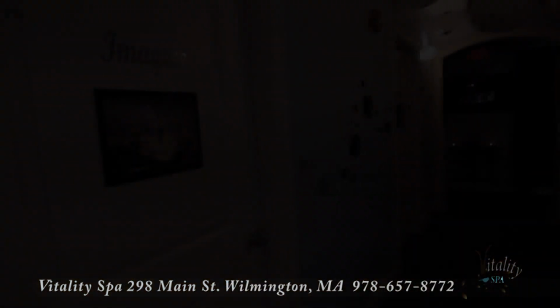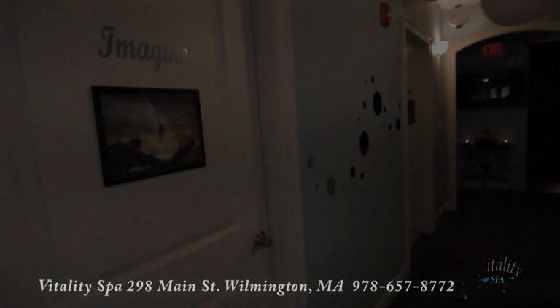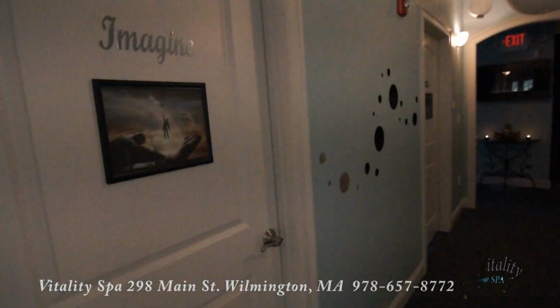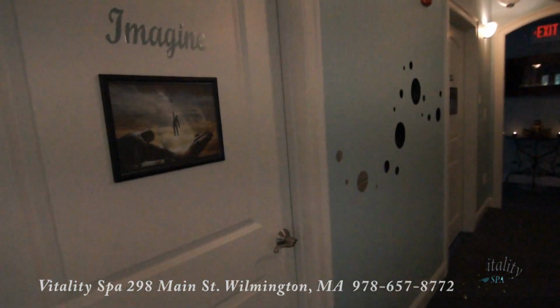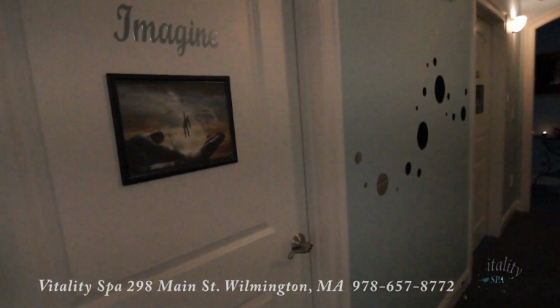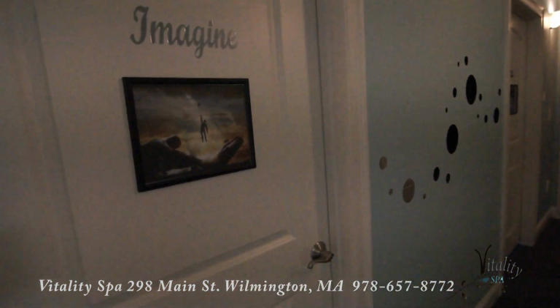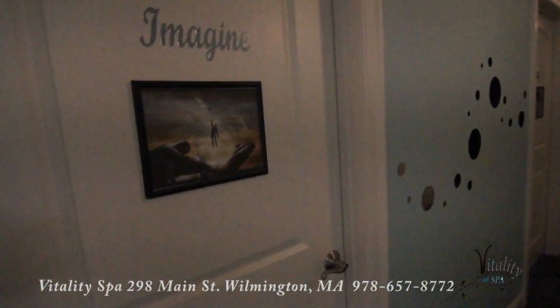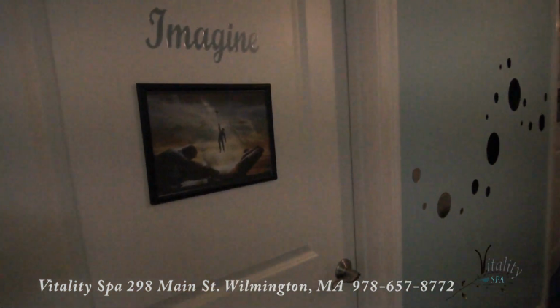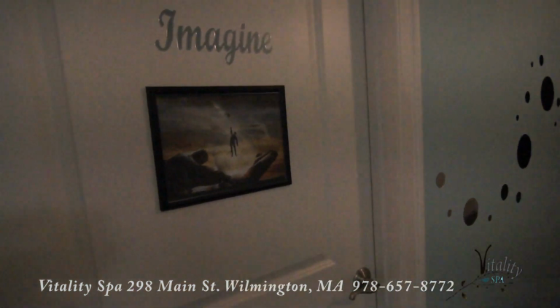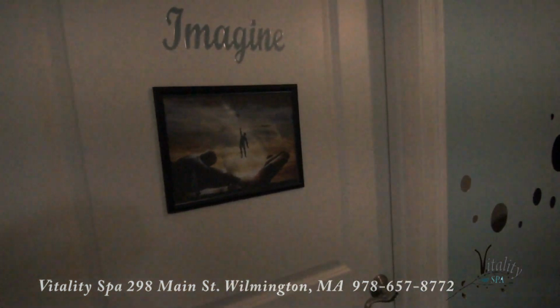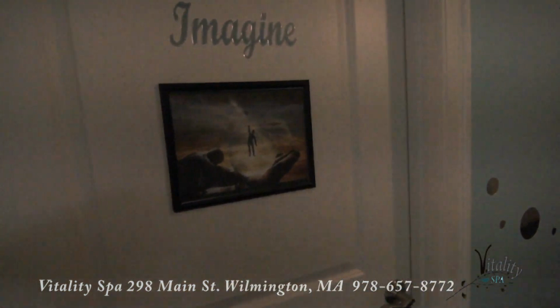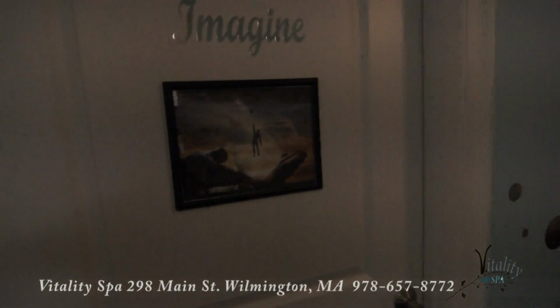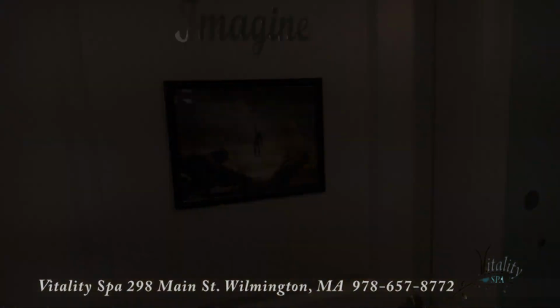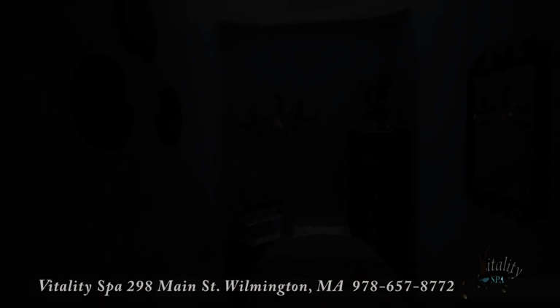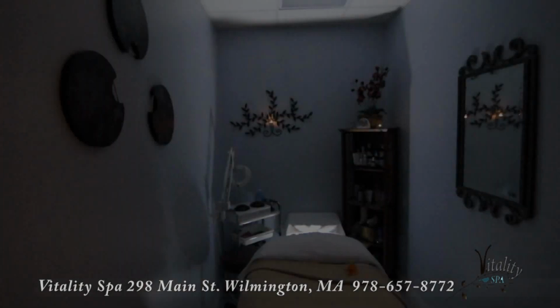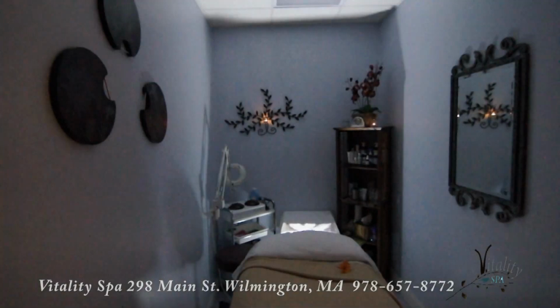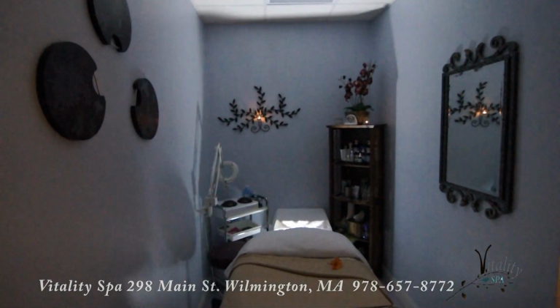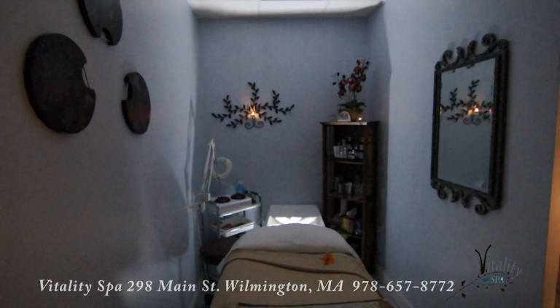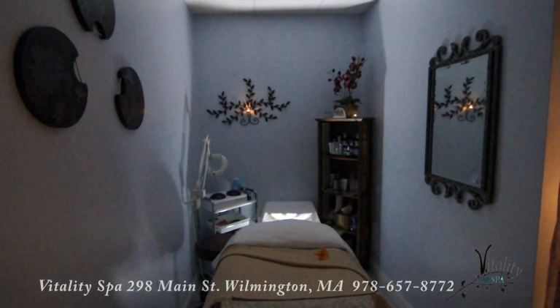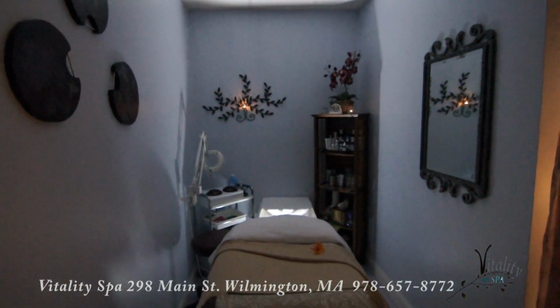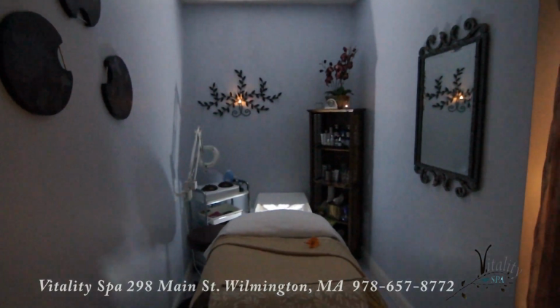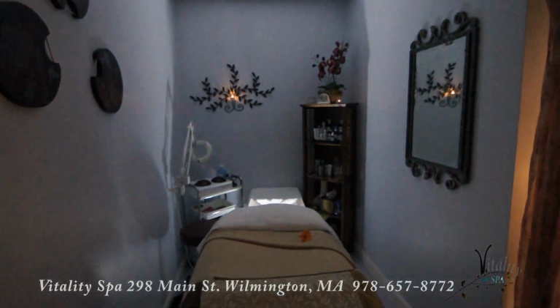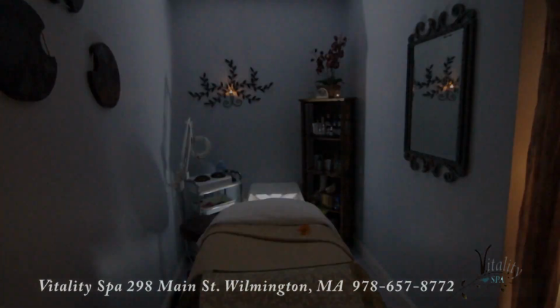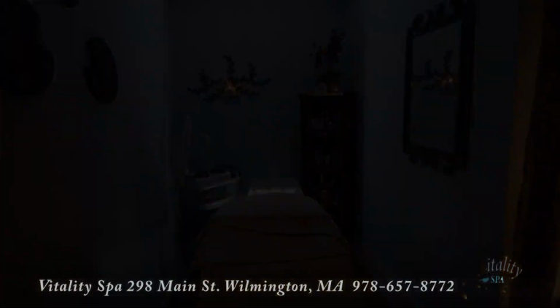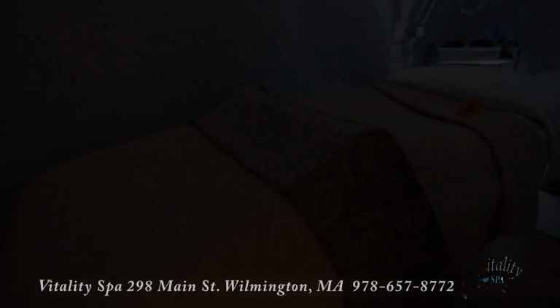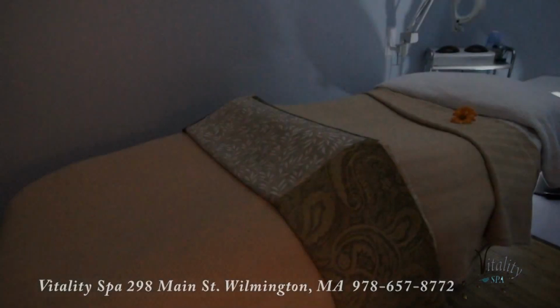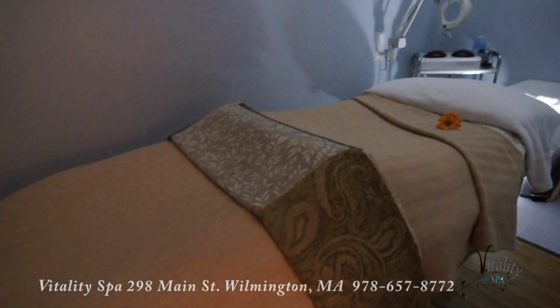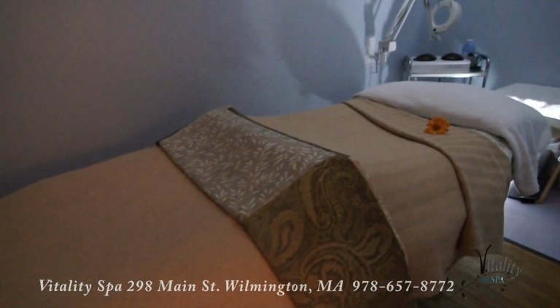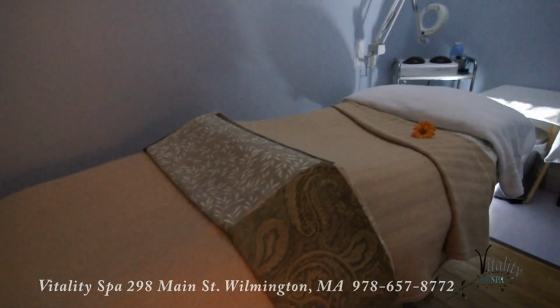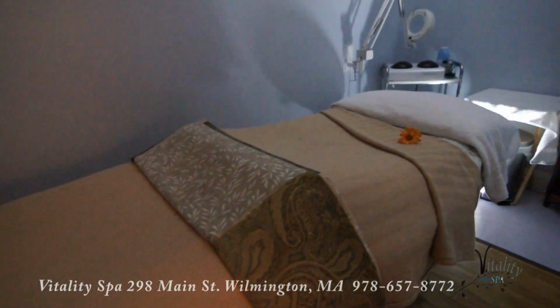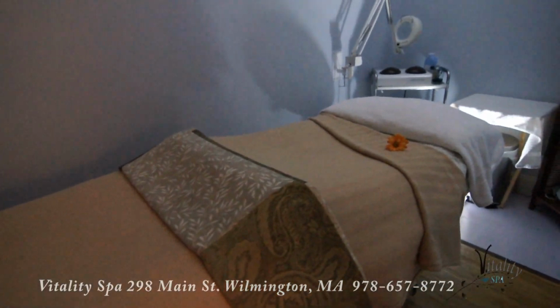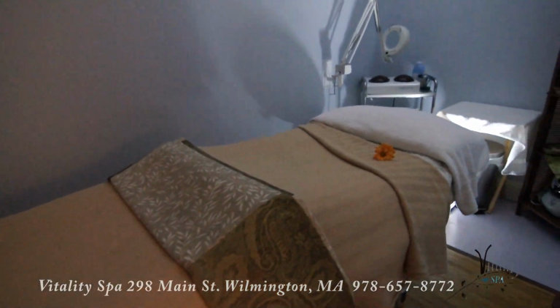The next room is Imagine. And what we do in there — we do facials and our full body waxing services.